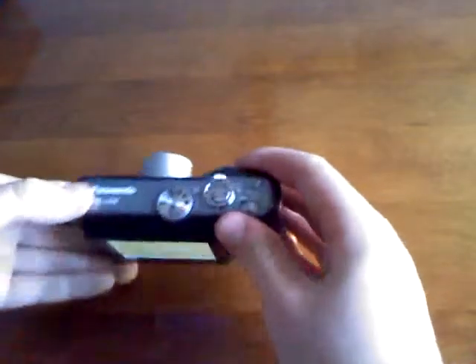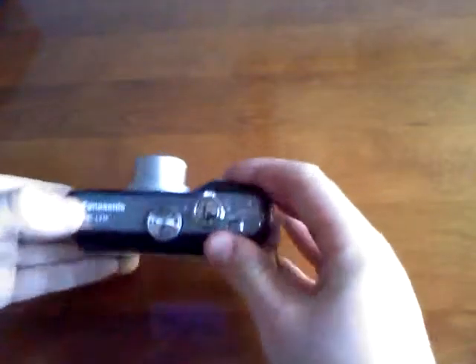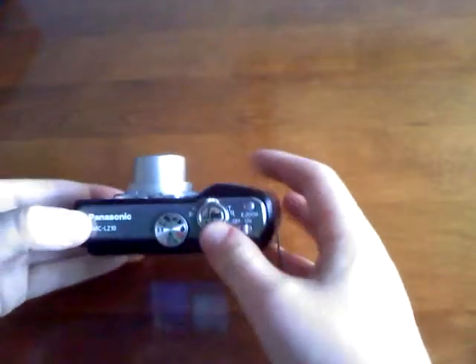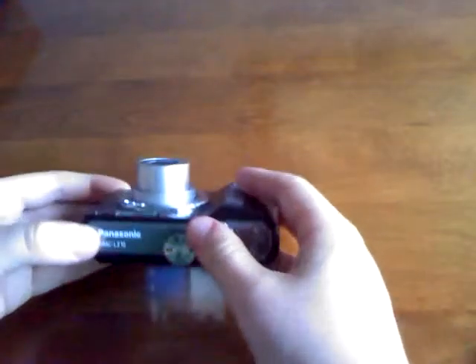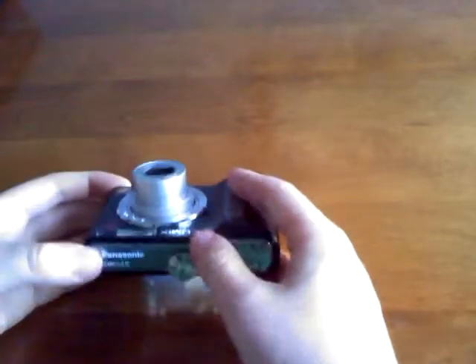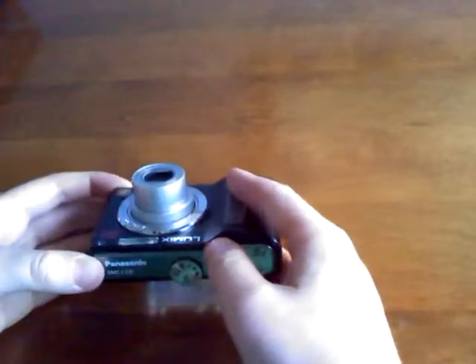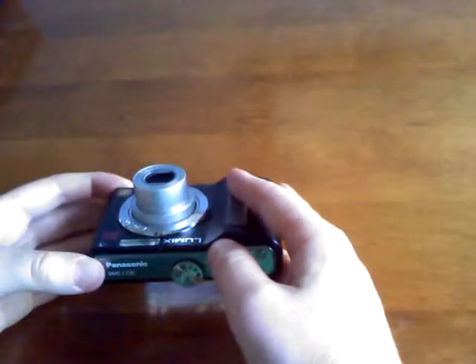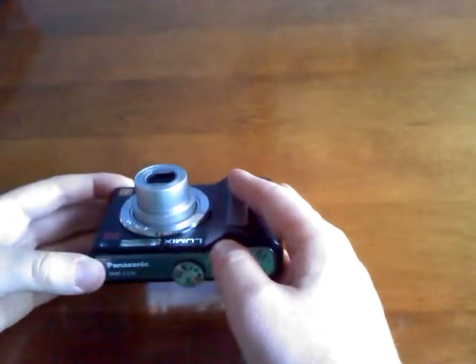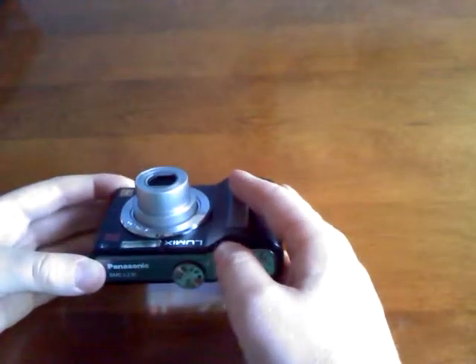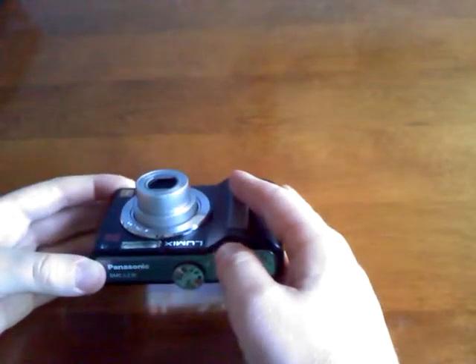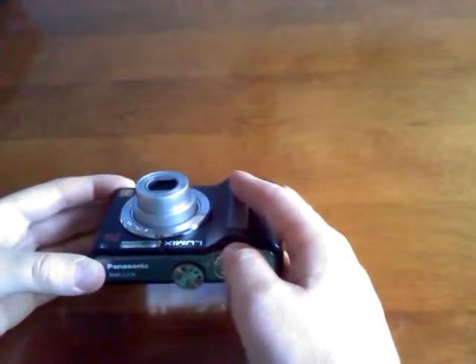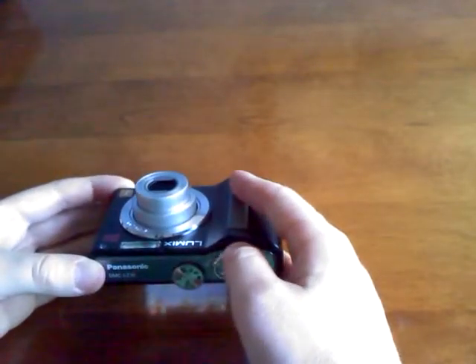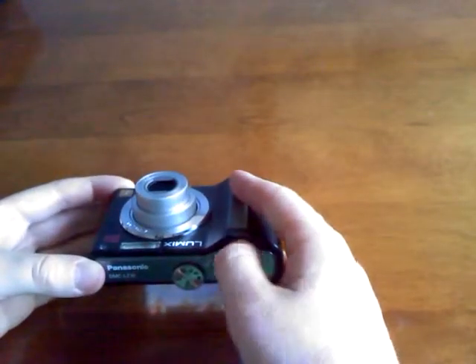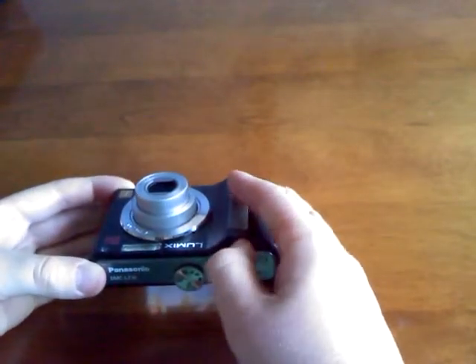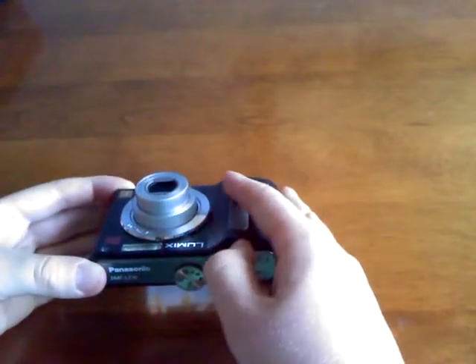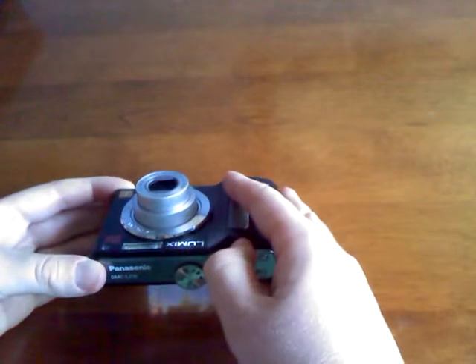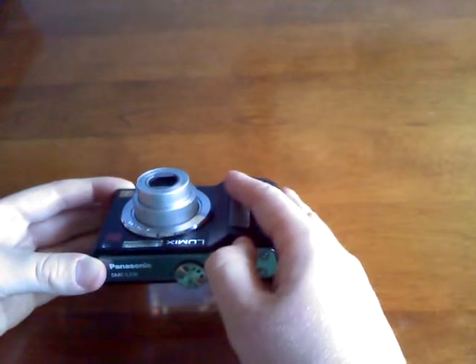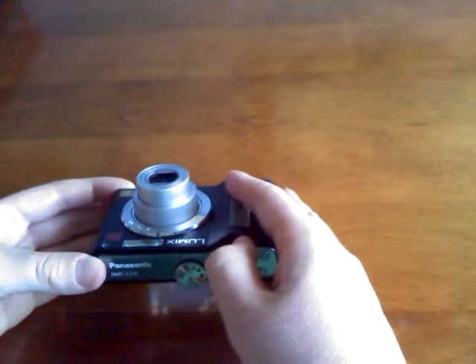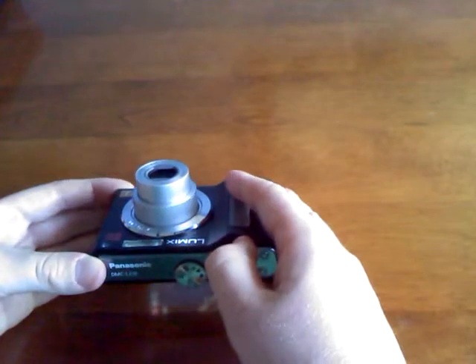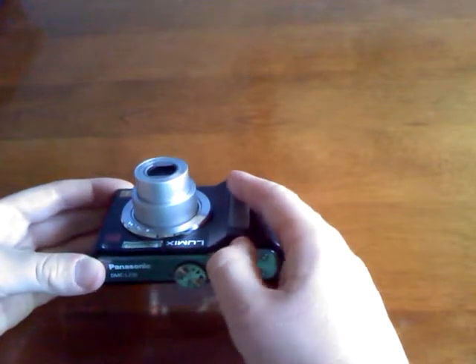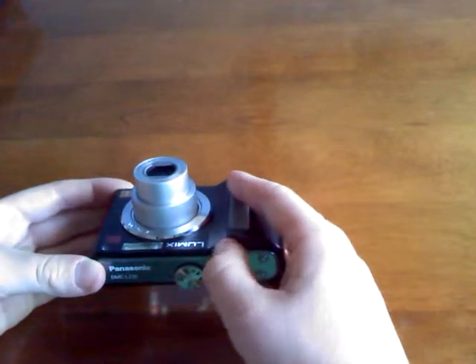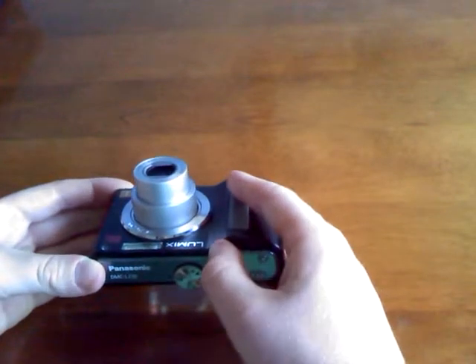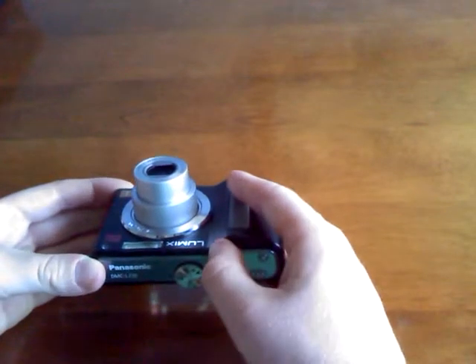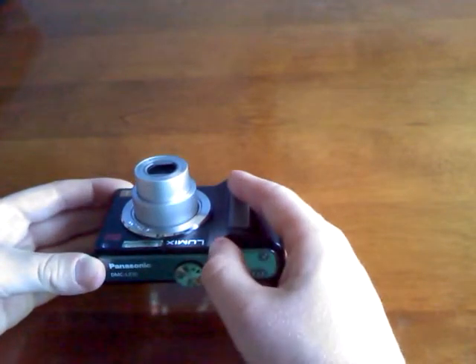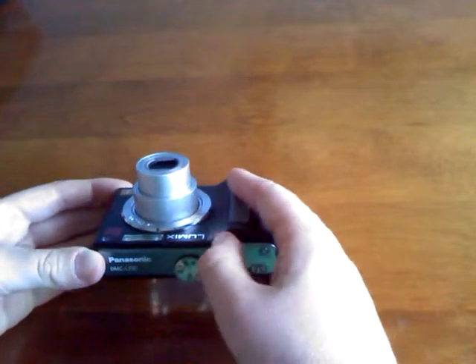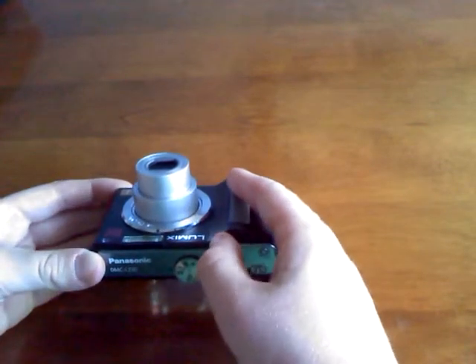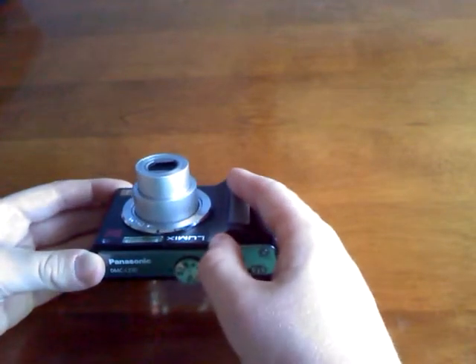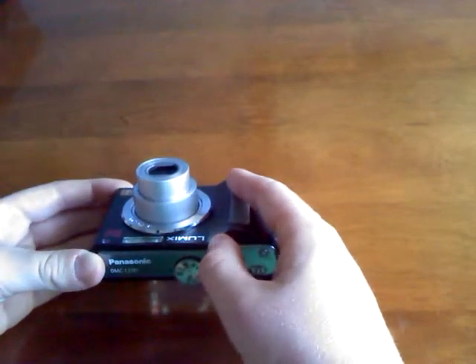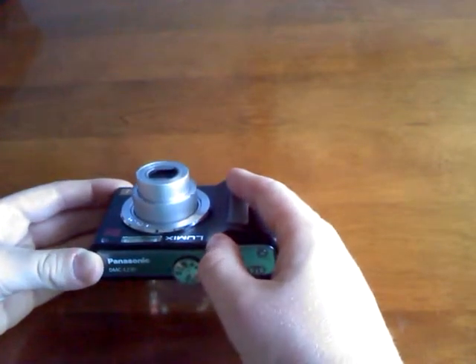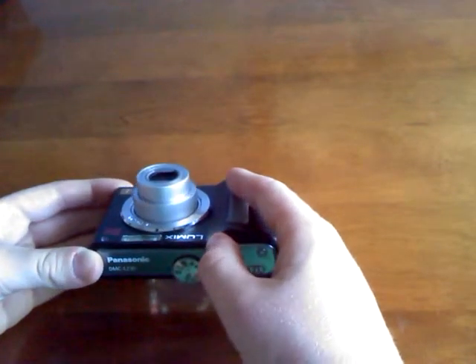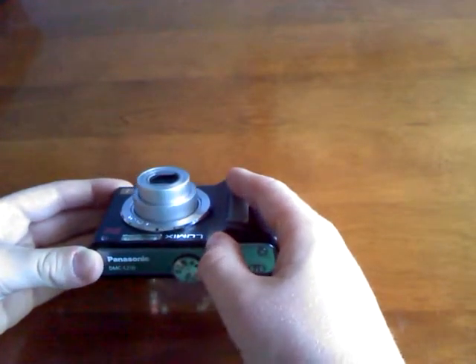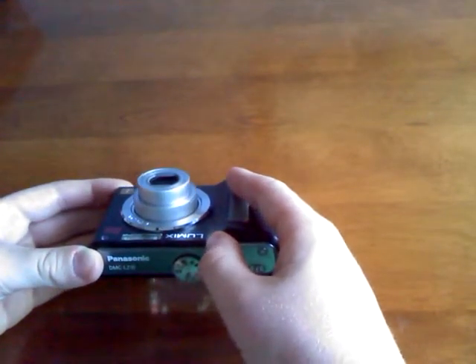I'm not cropping the video afterwards or anything. This camera has a 5x zoom. It's an awesome camera, way better than my last one.